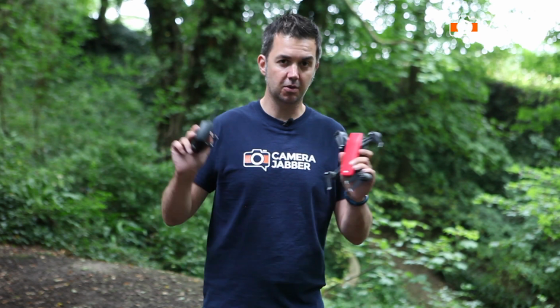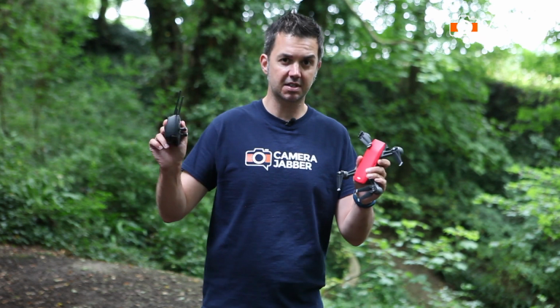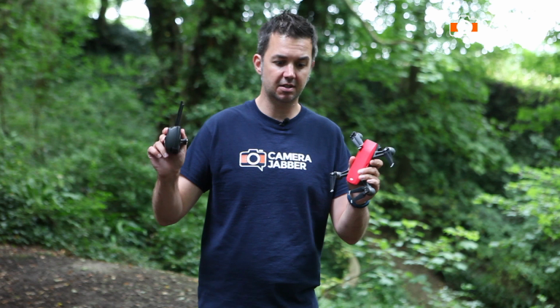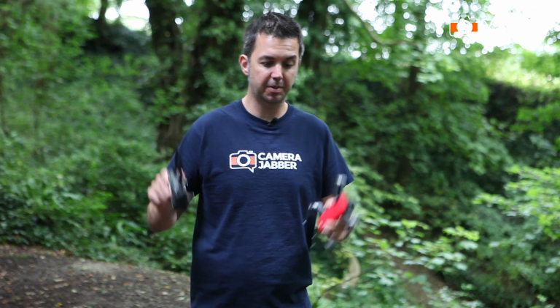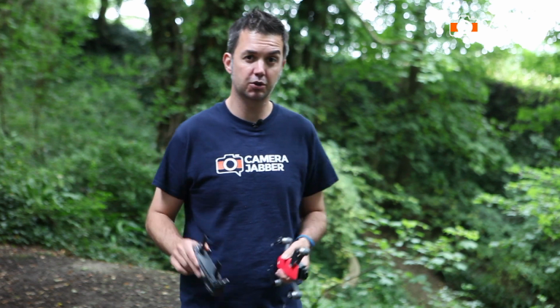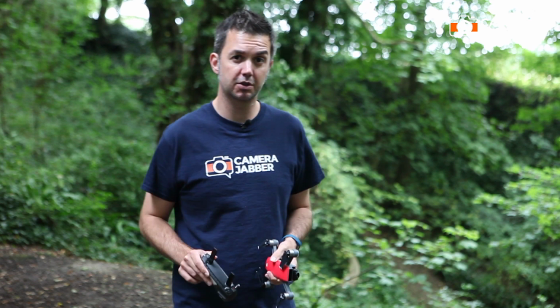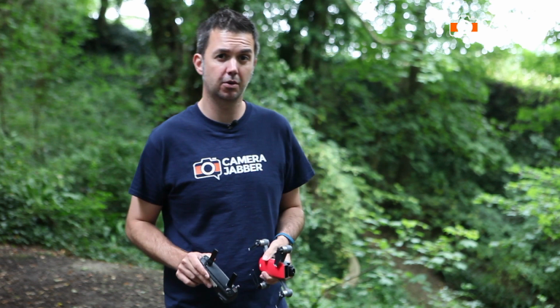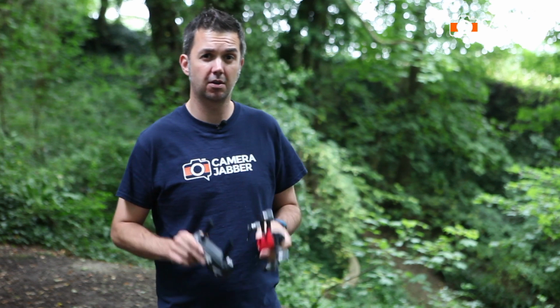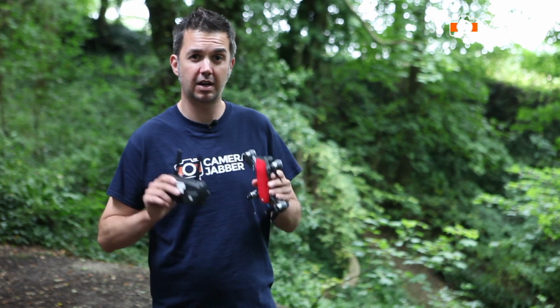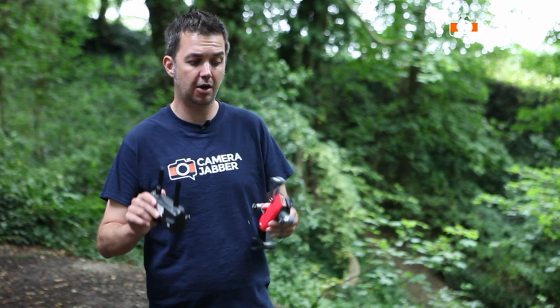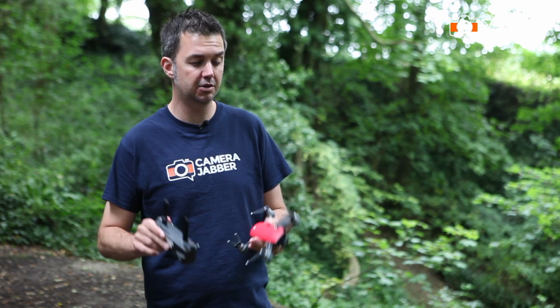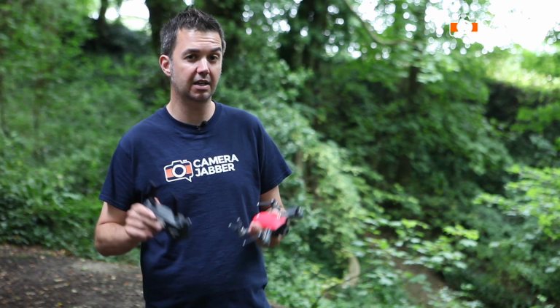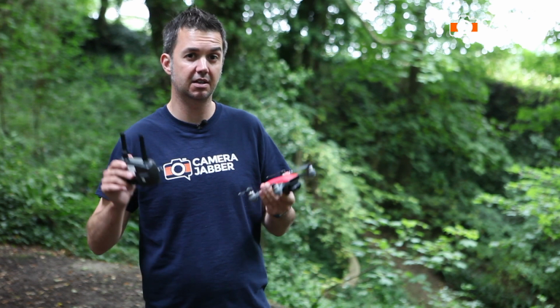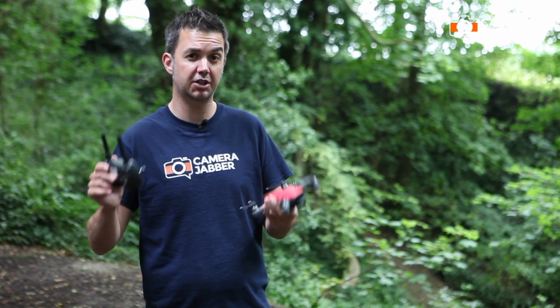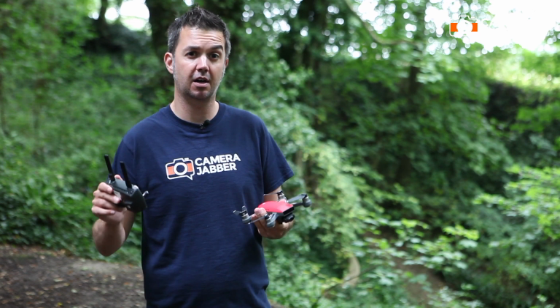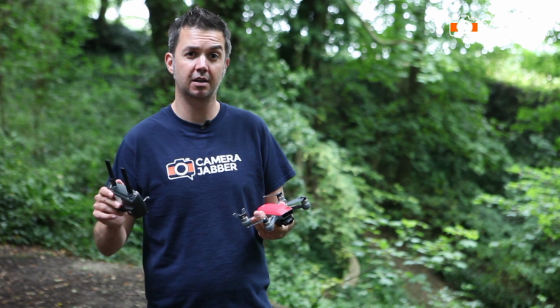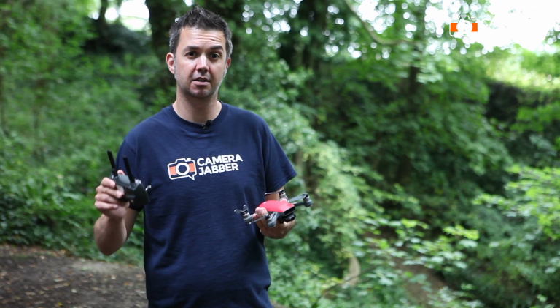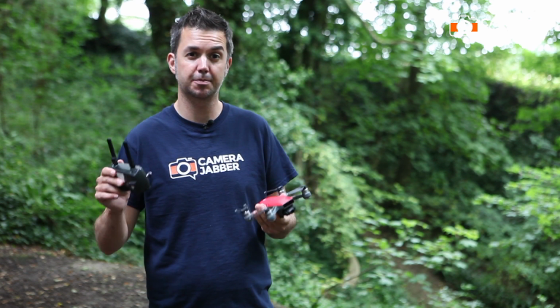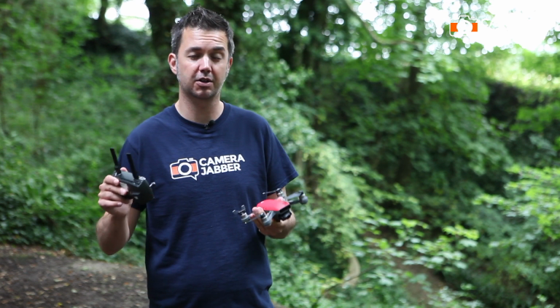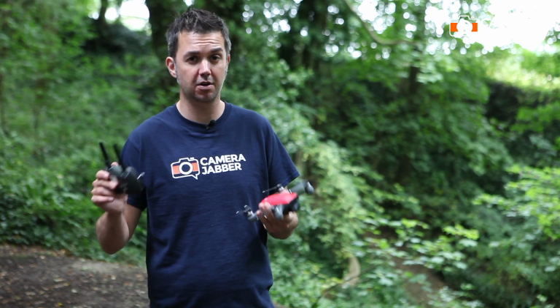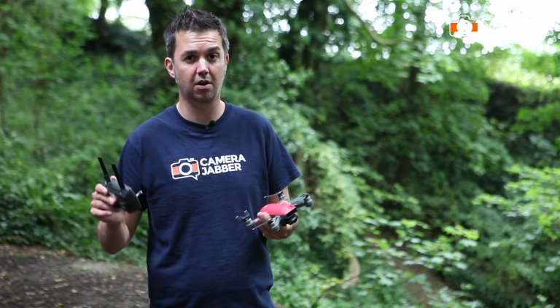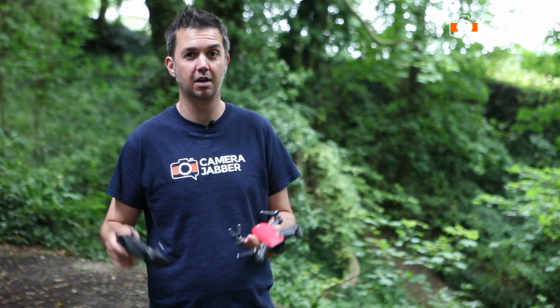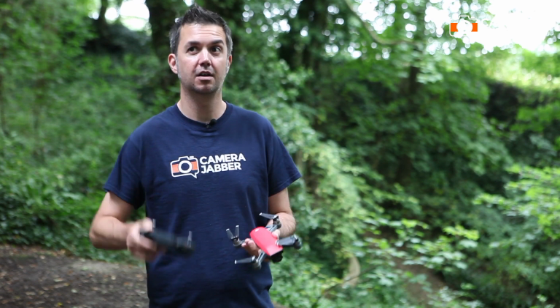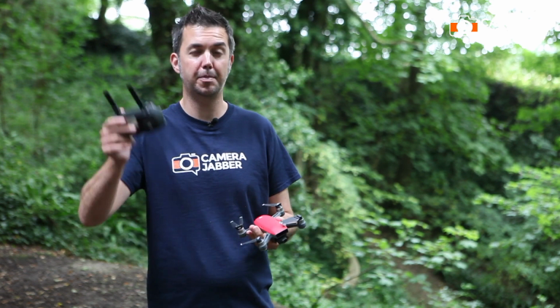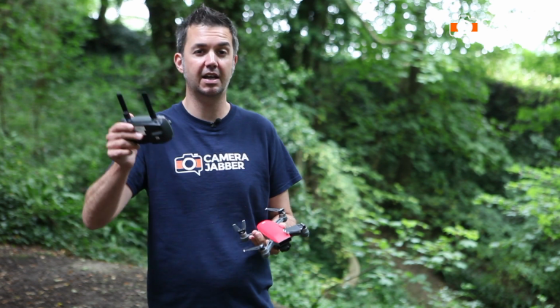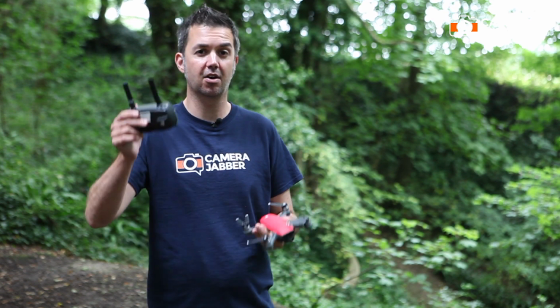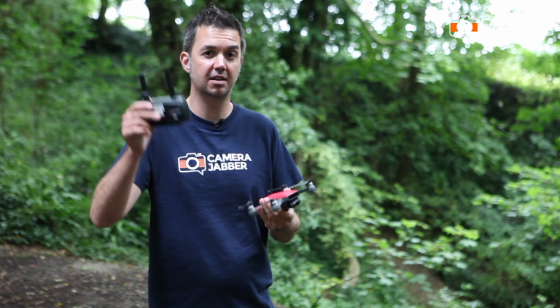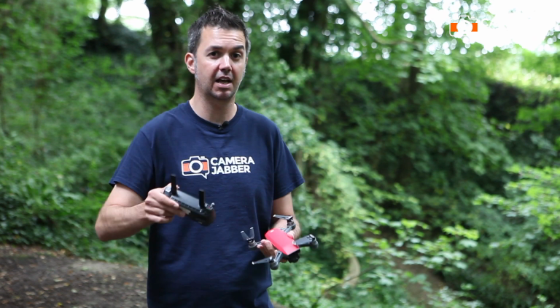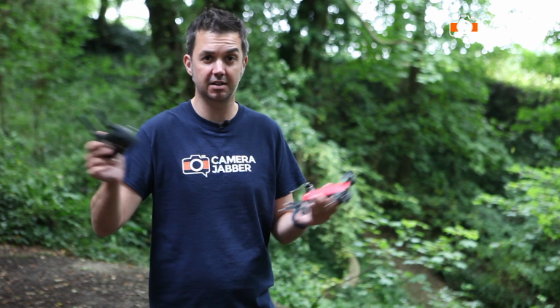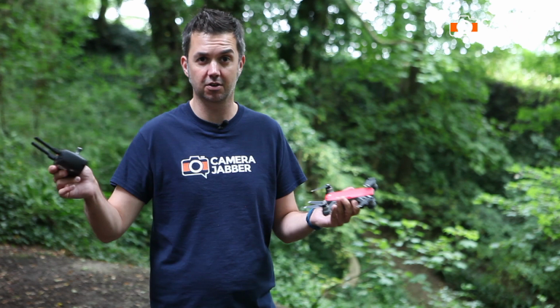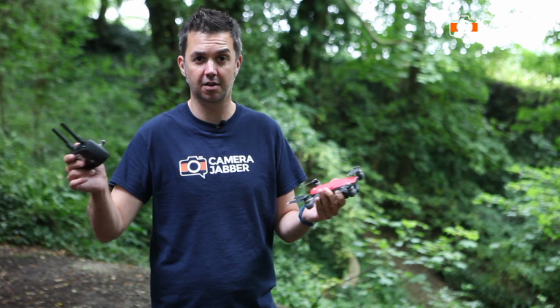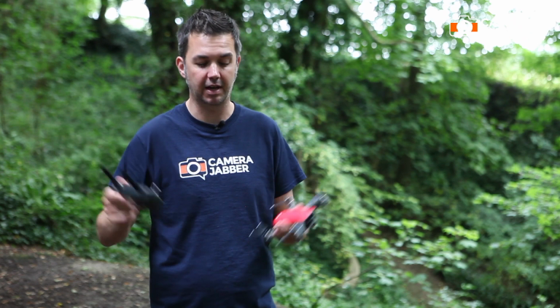This will be a short tutorial on how to get the DJI Spark turned on, up in the air, and then landed and turned off again.